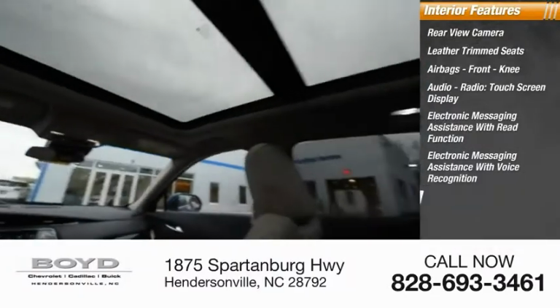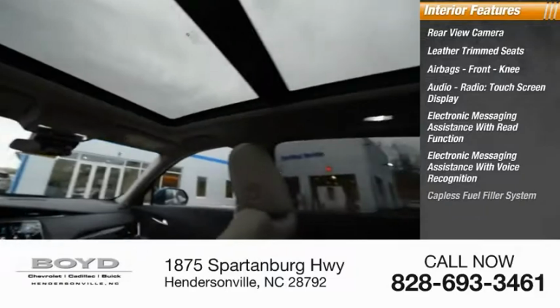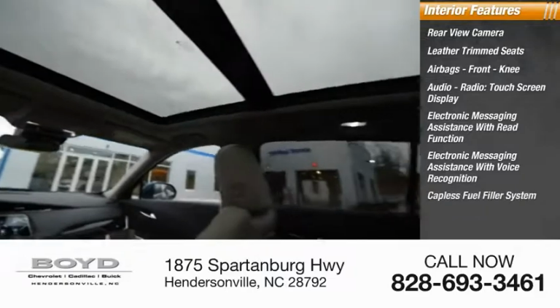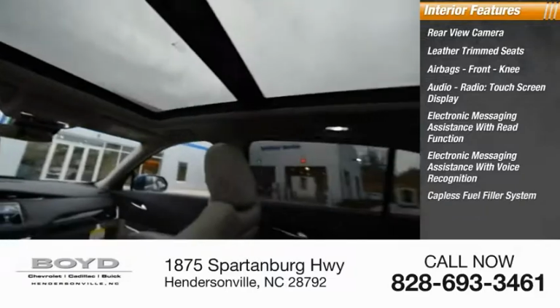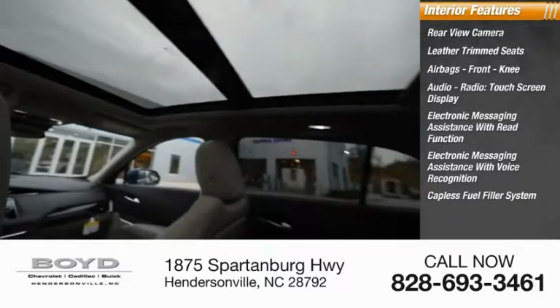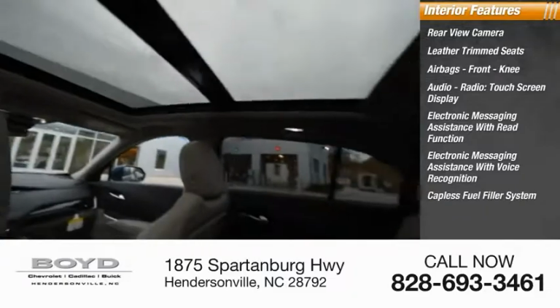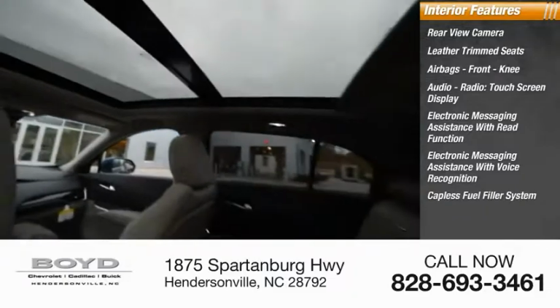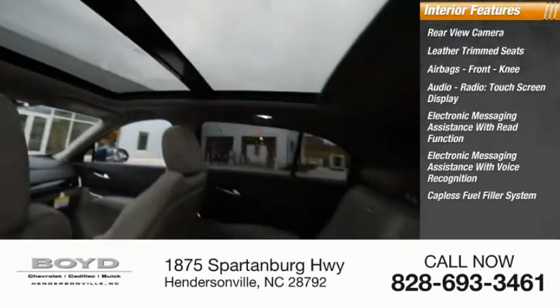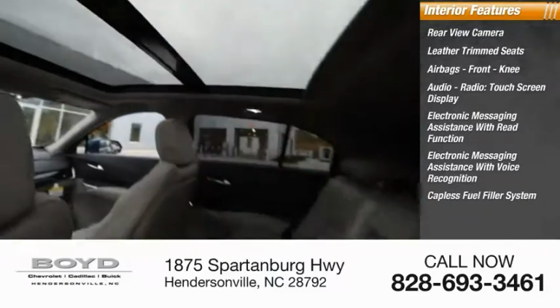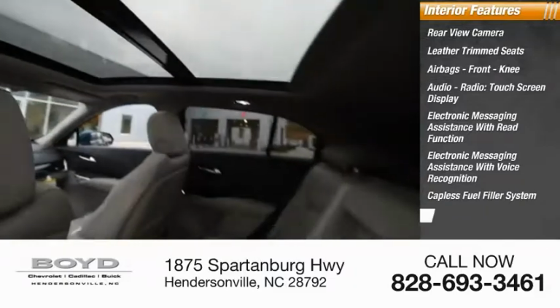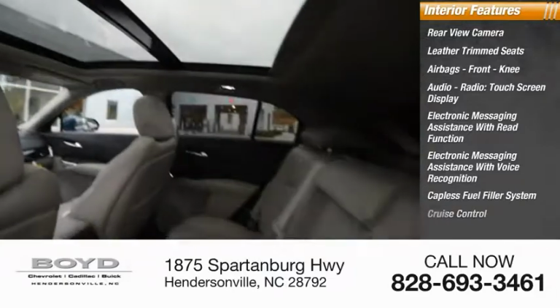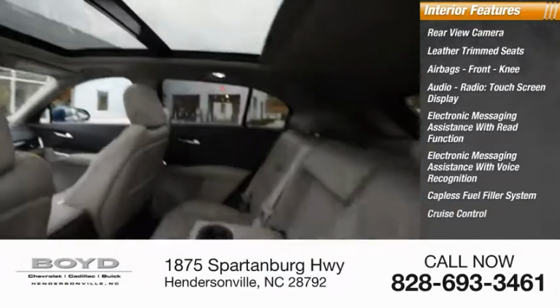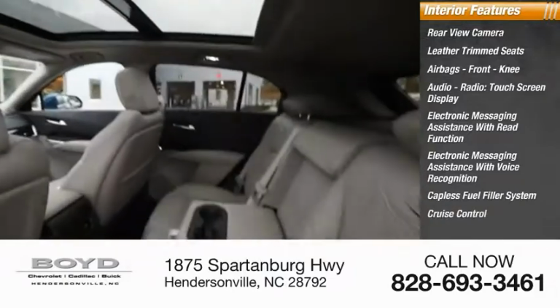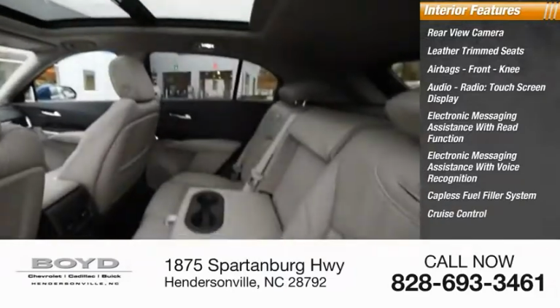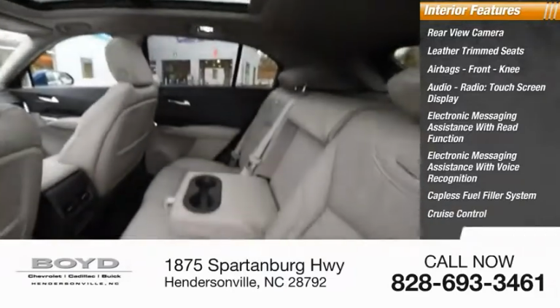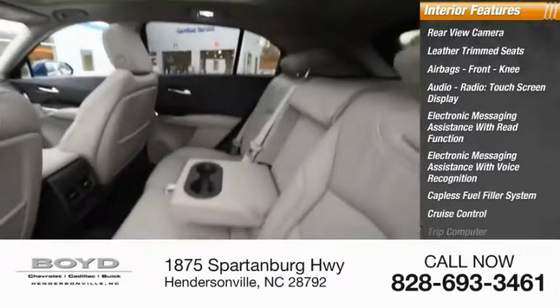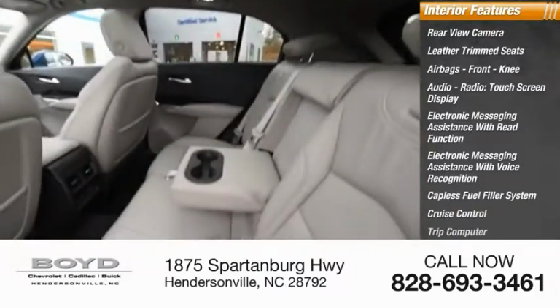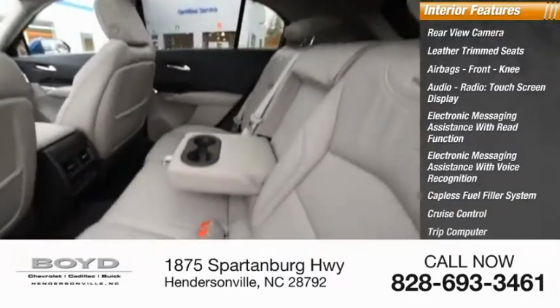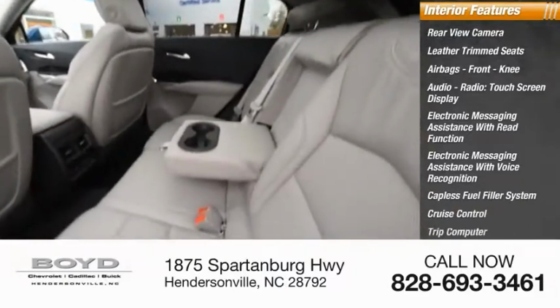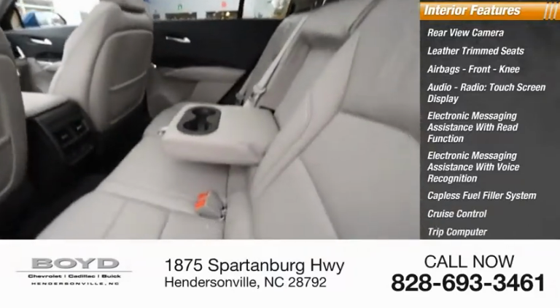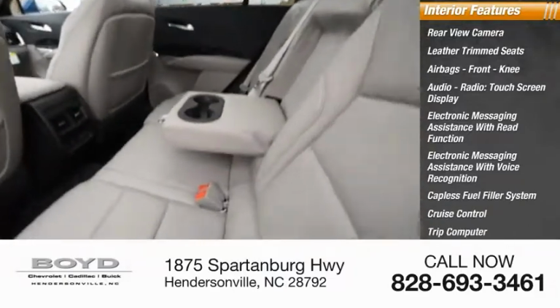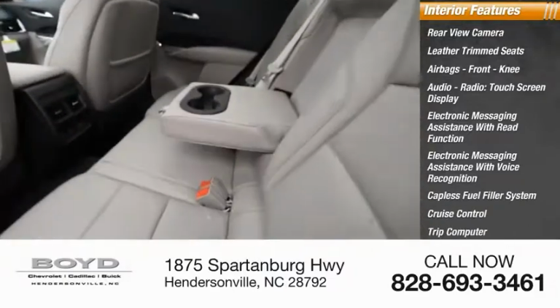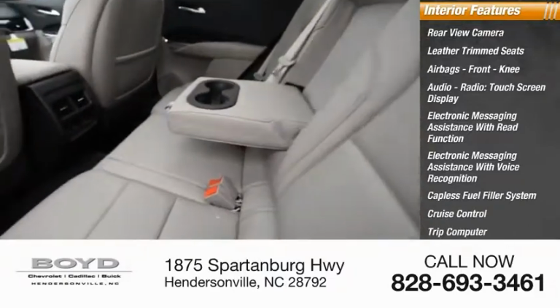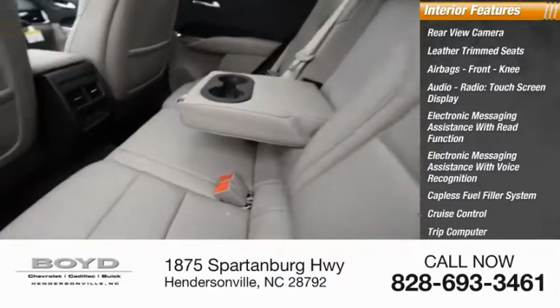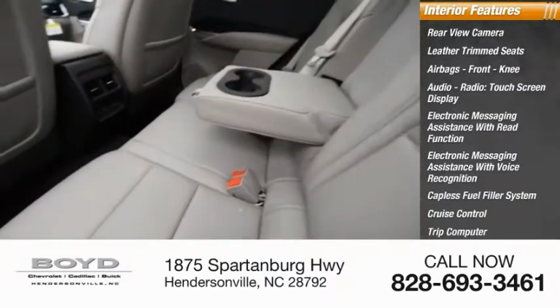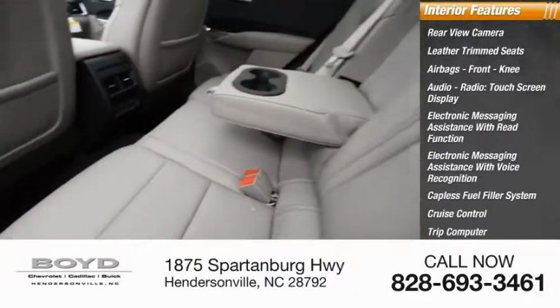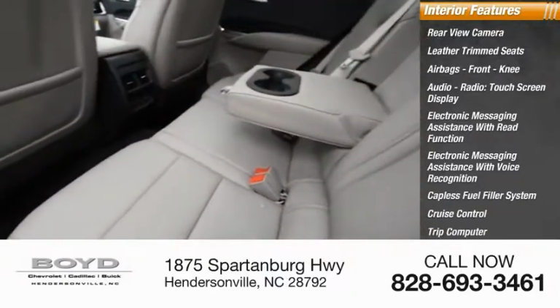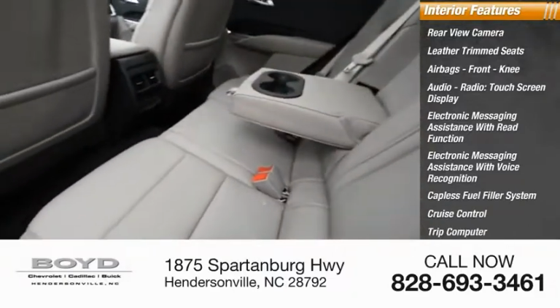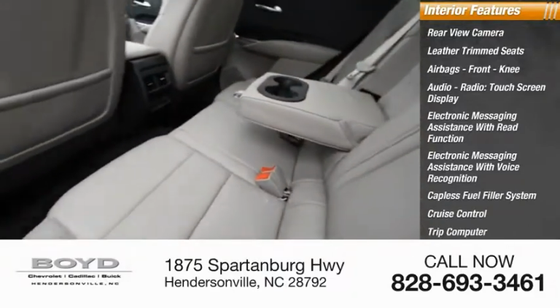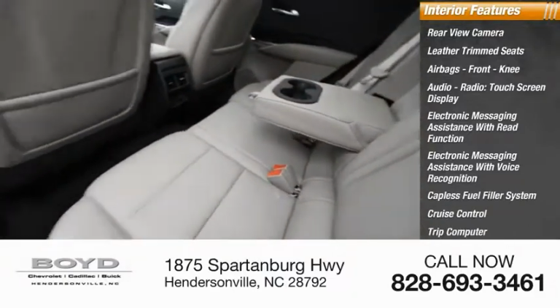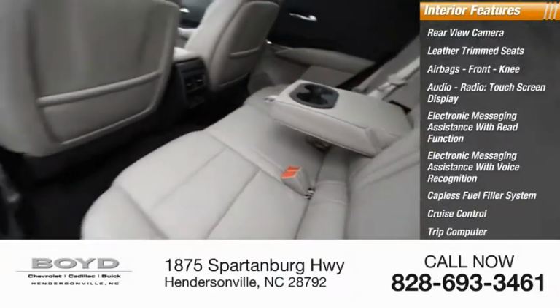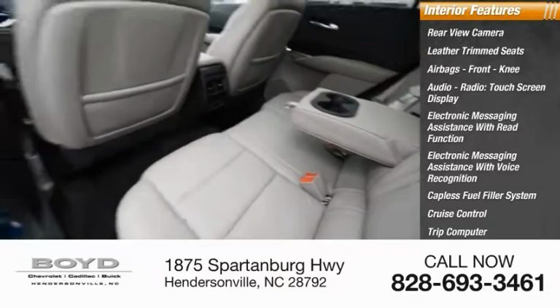Additional features include a capless fuel filler system, cruise control, trip computer, and cargo area 12-volt power outlet.